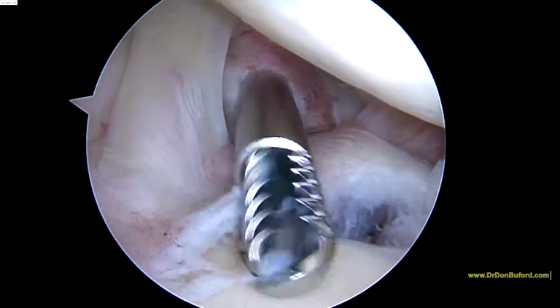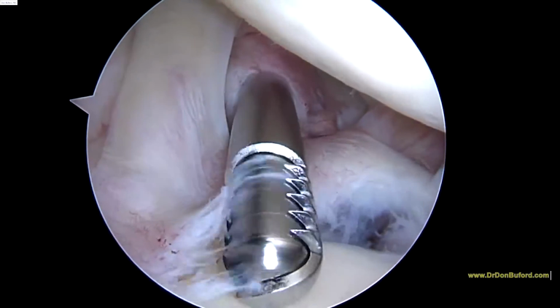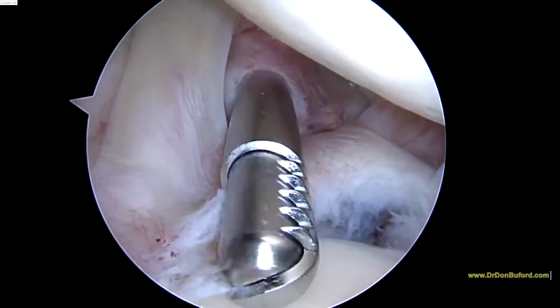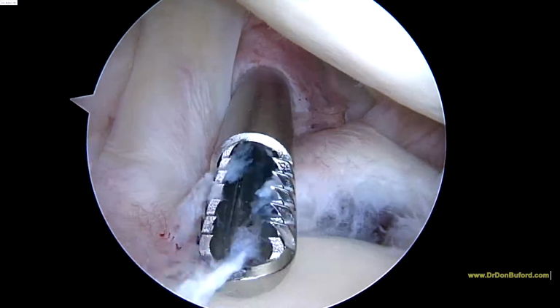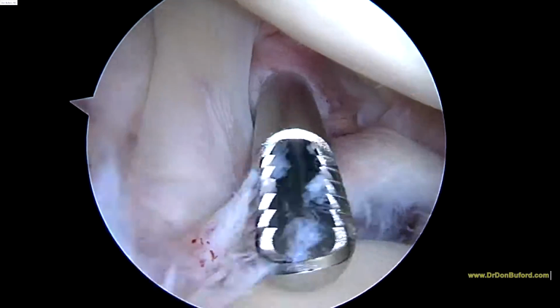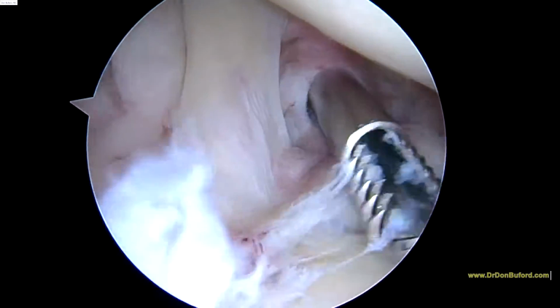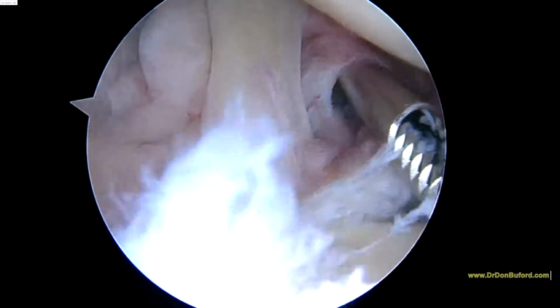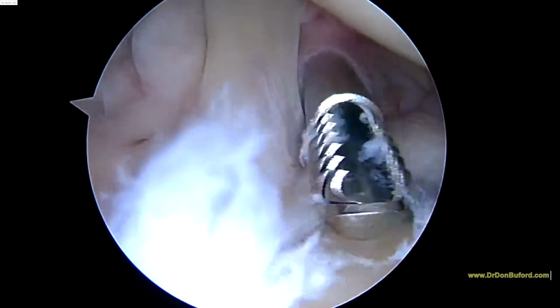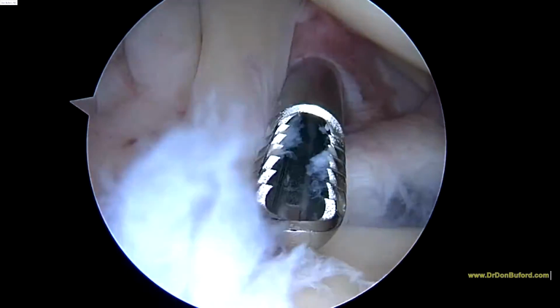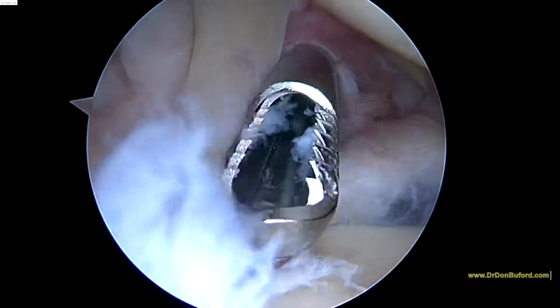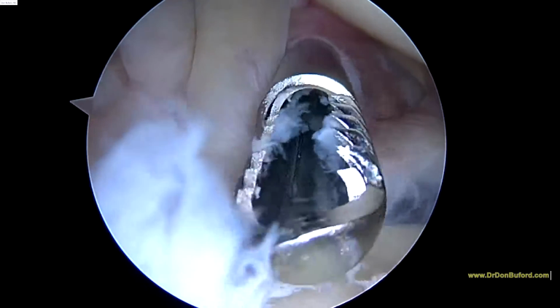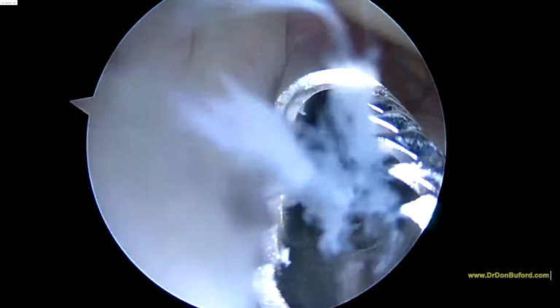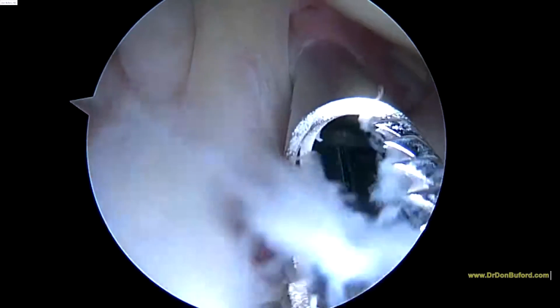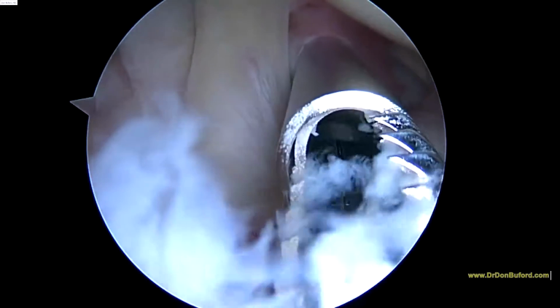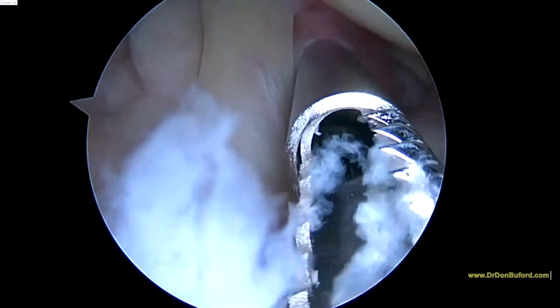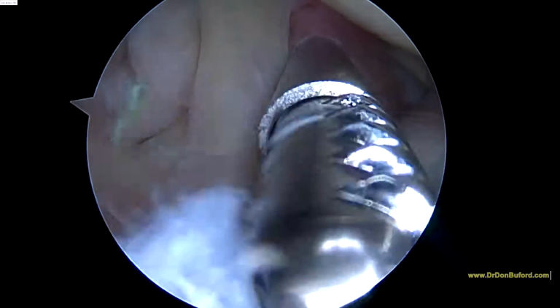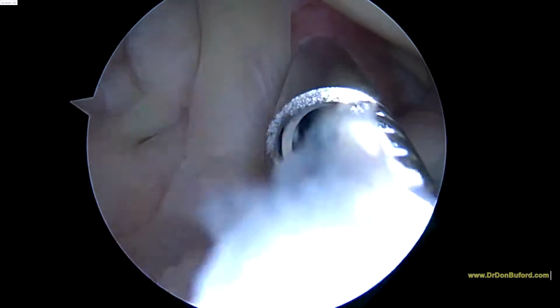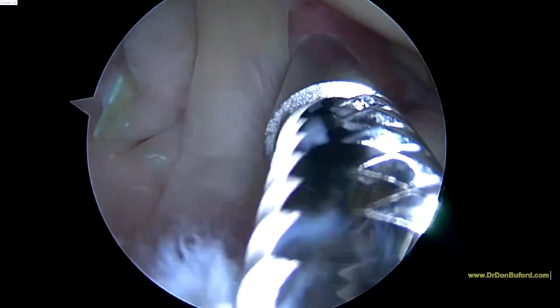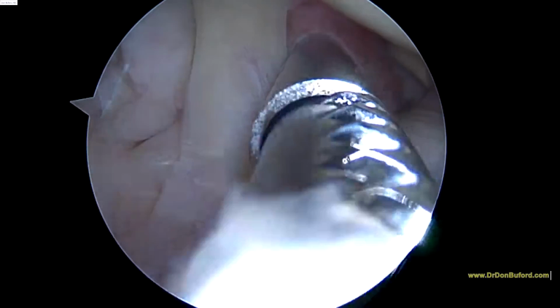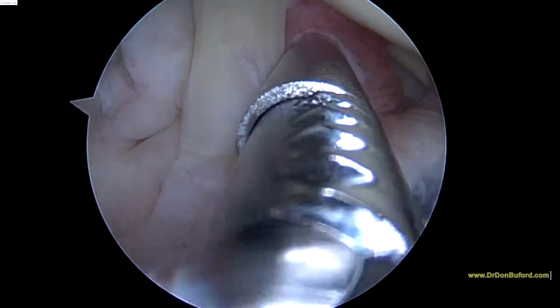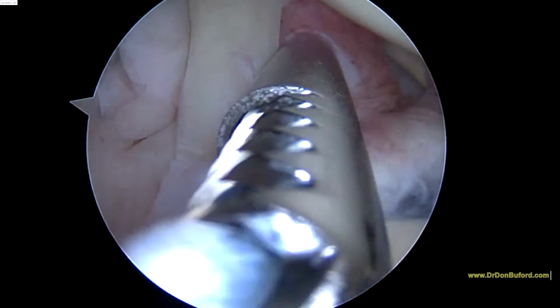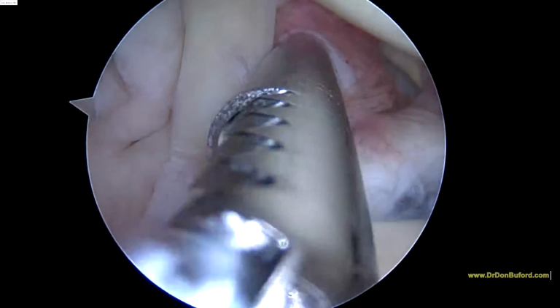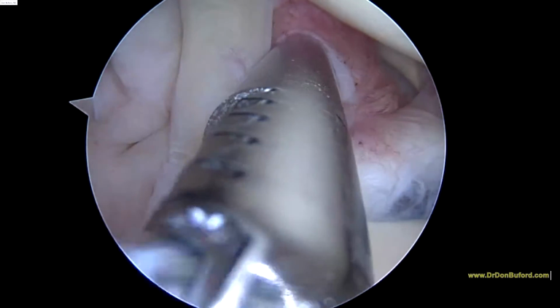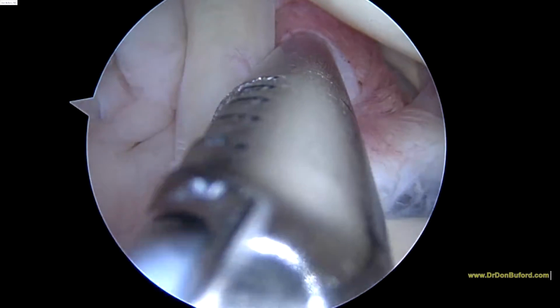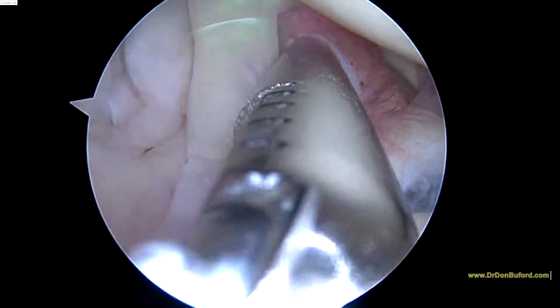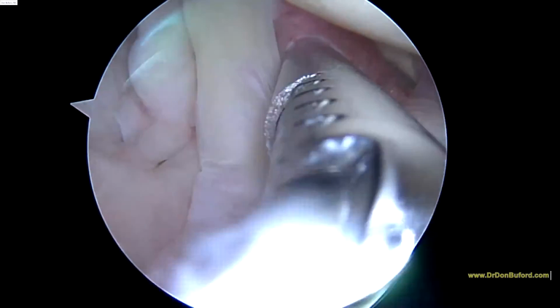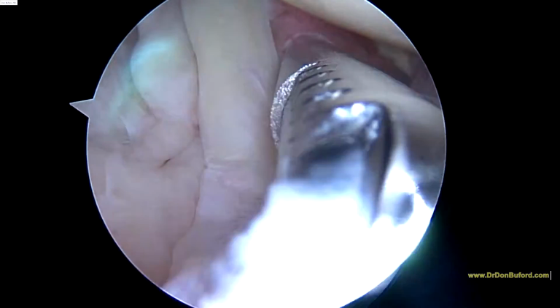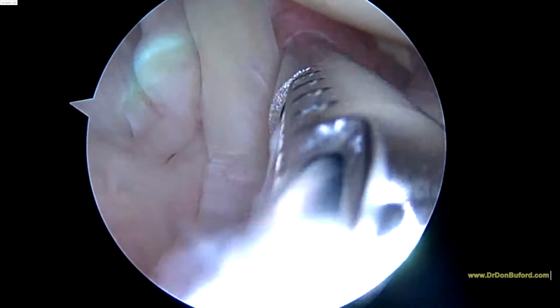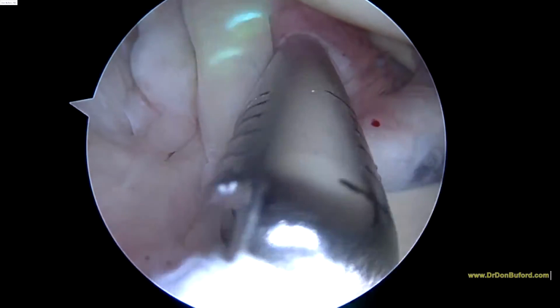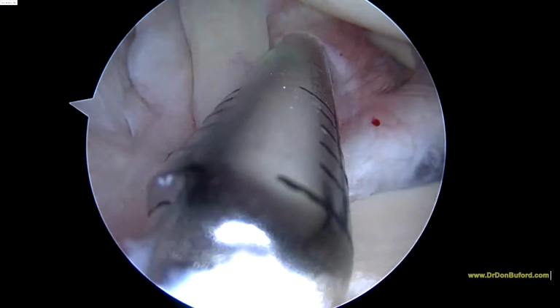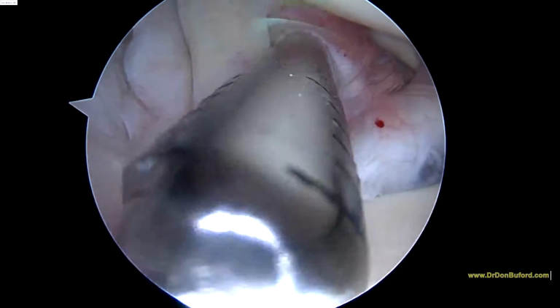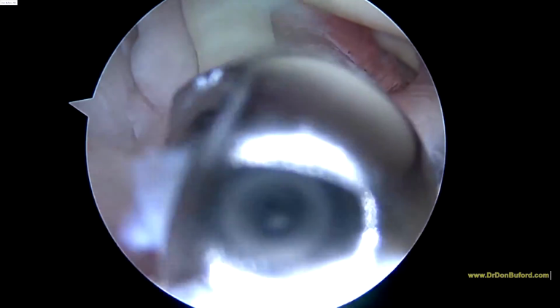We haven't looked at the rotator cuff tear yet. We'll show you that right after we get this biceps sorted out for you.